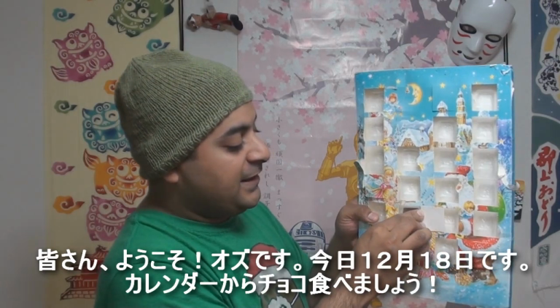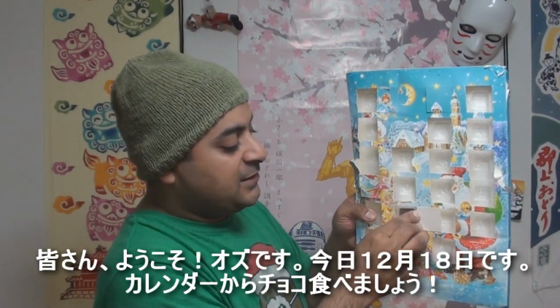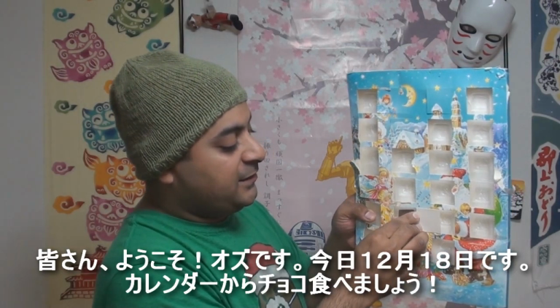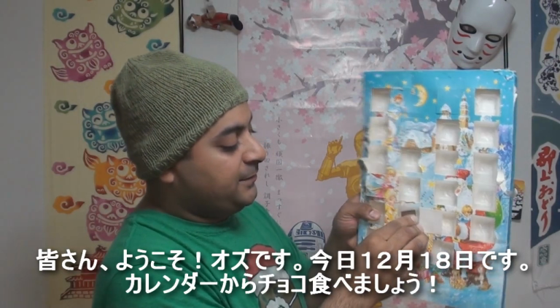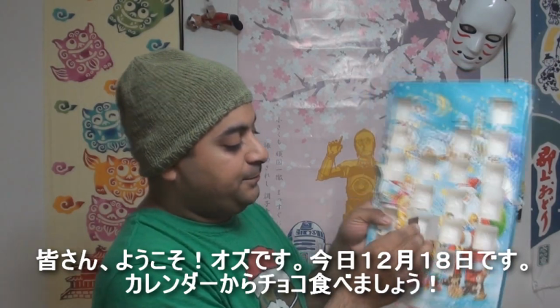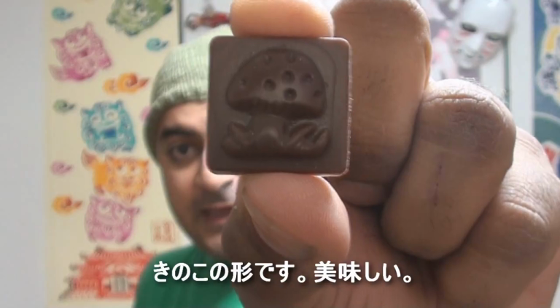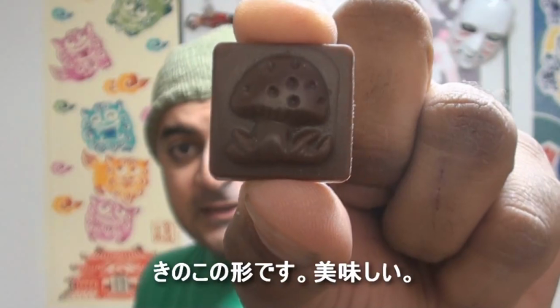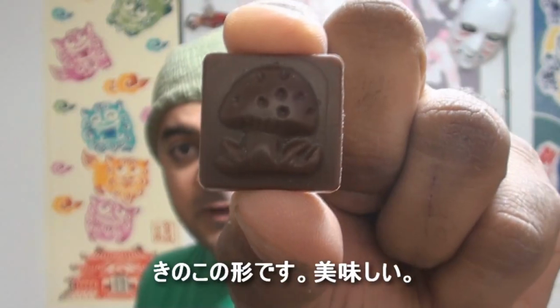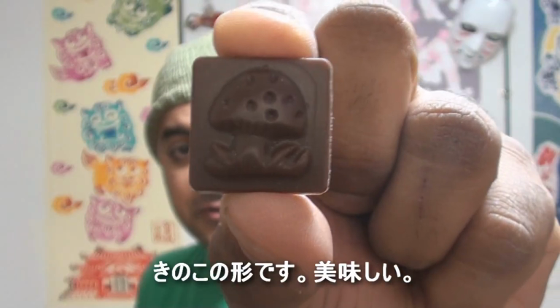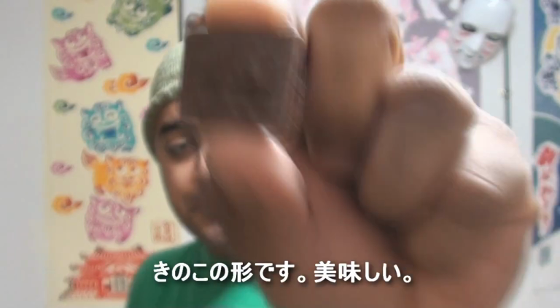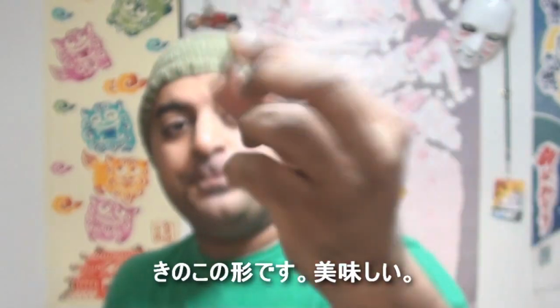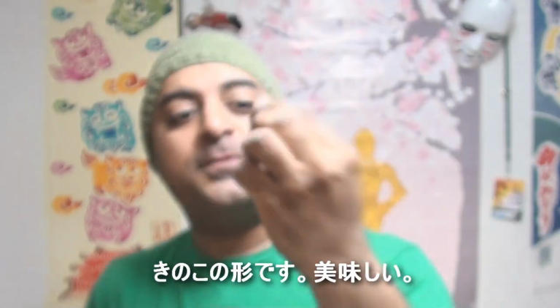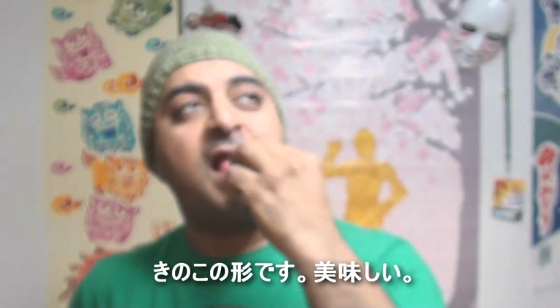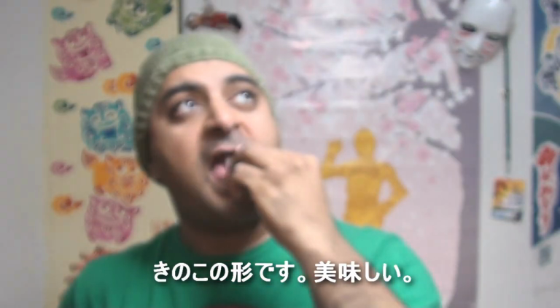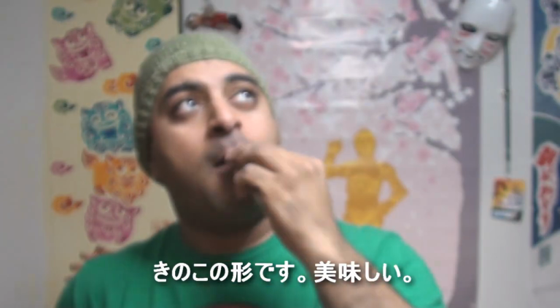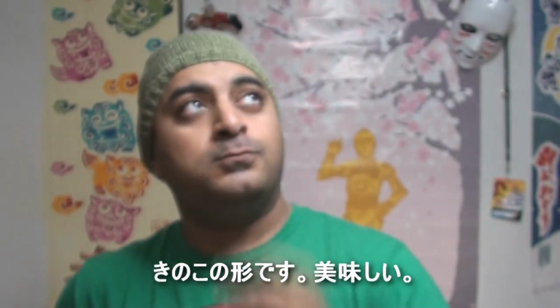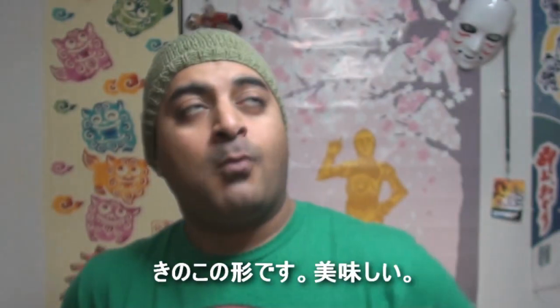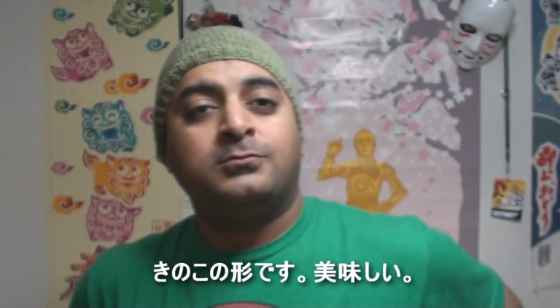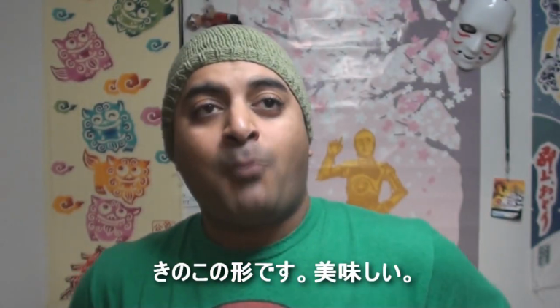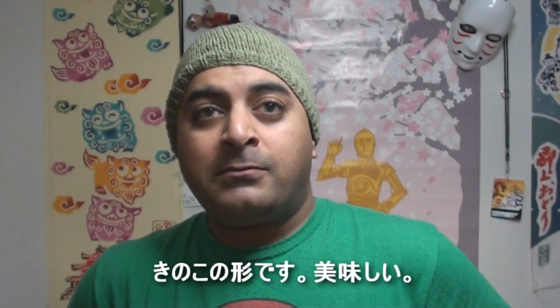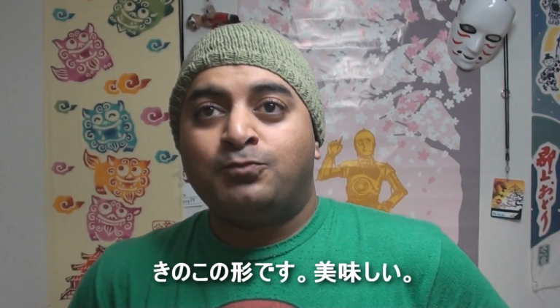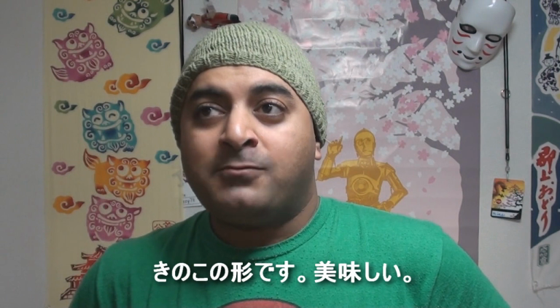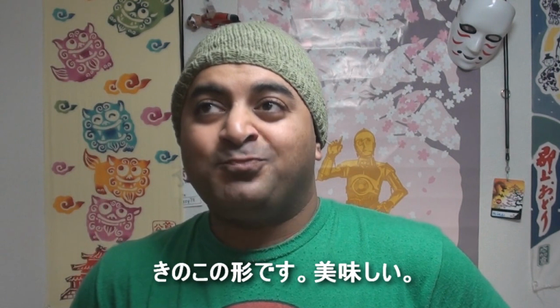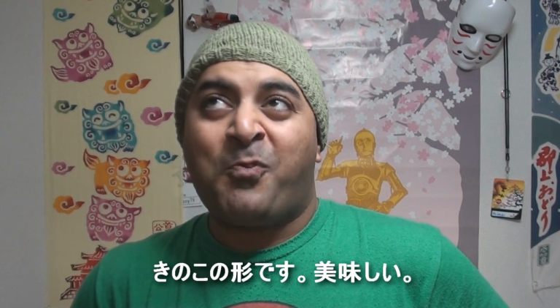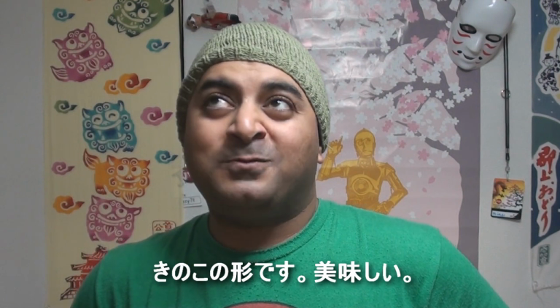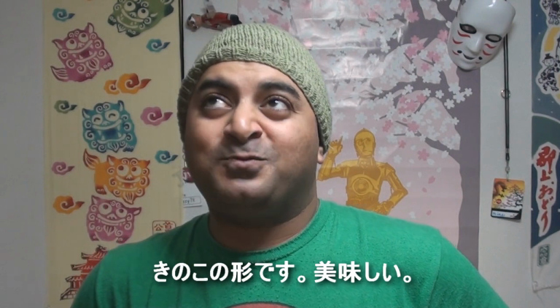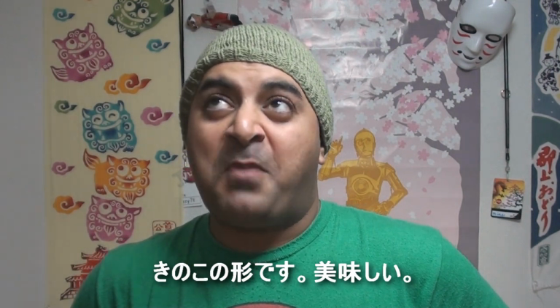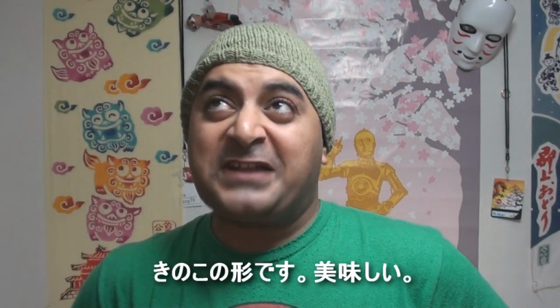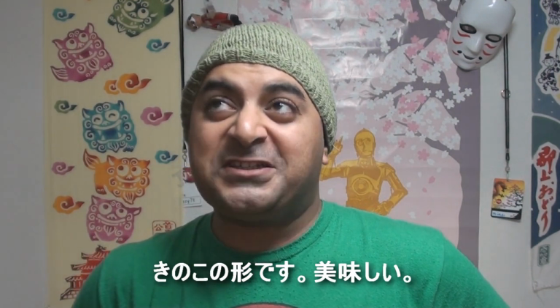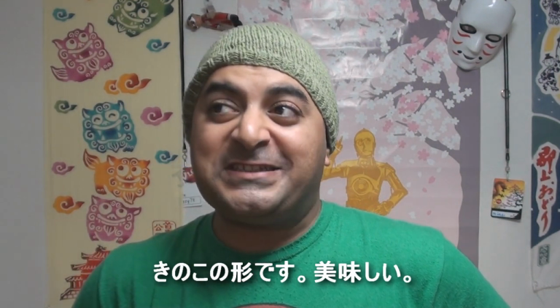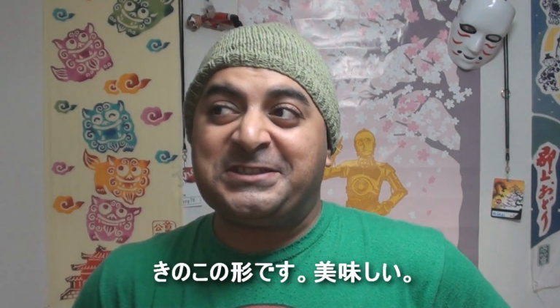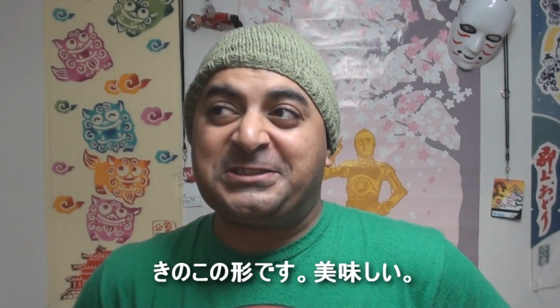So today's chocolate is a mushroom. Mmm, magically delicious.